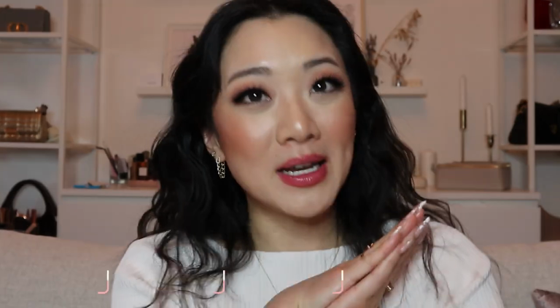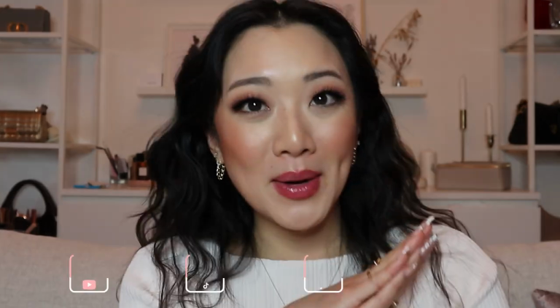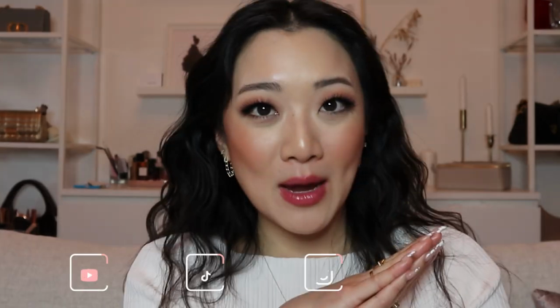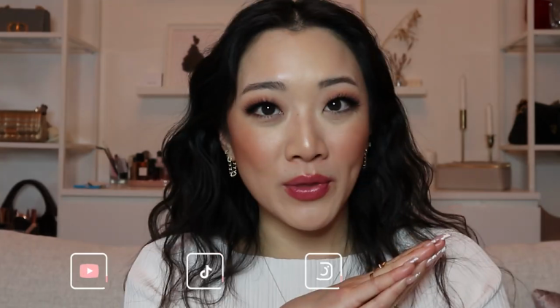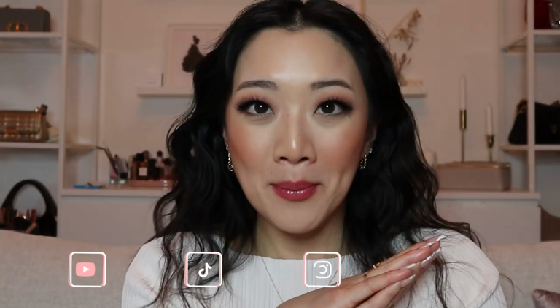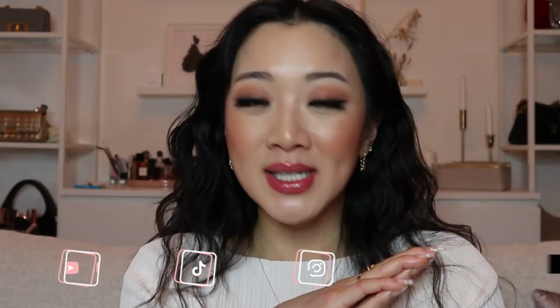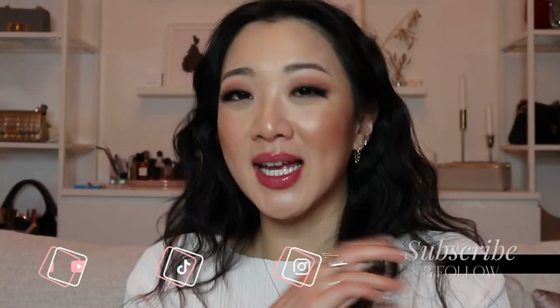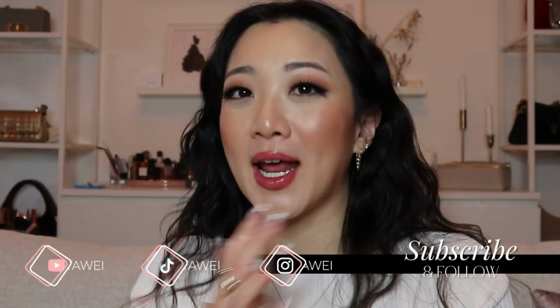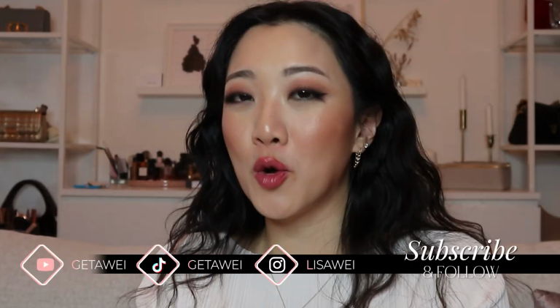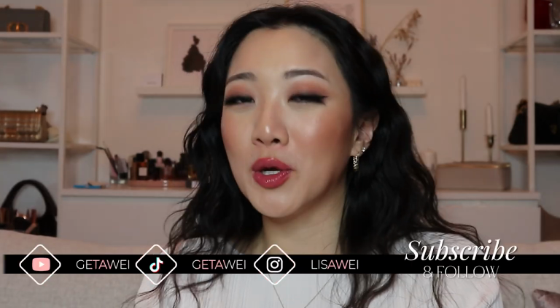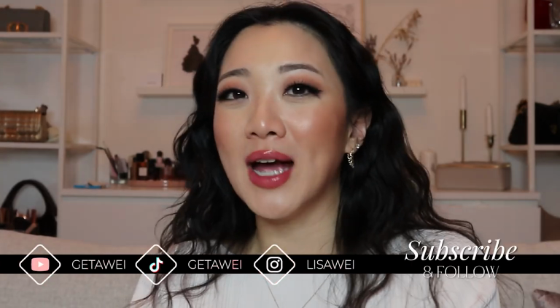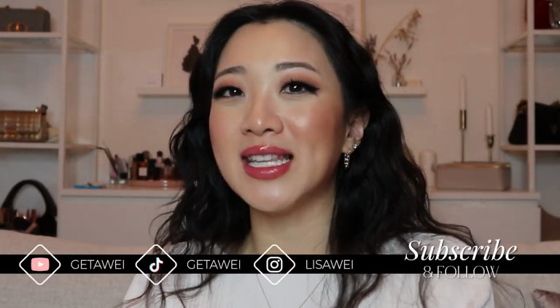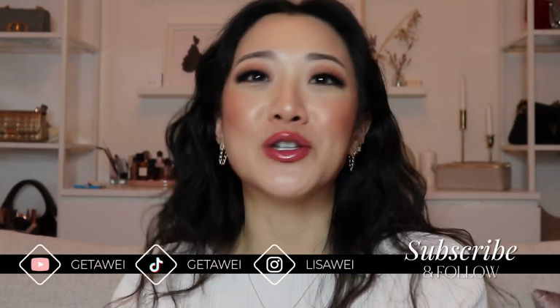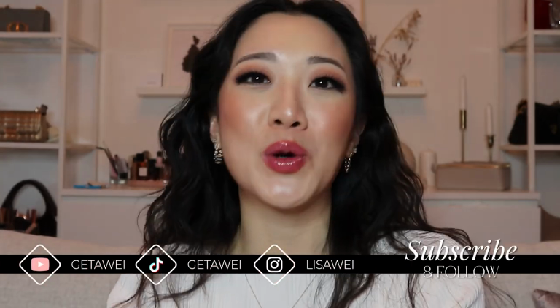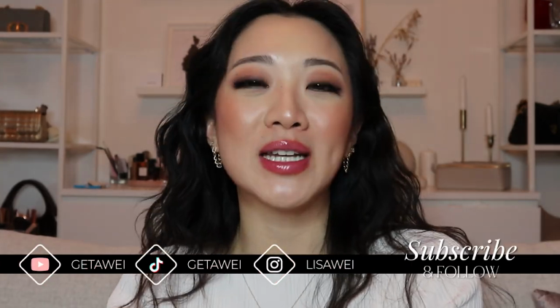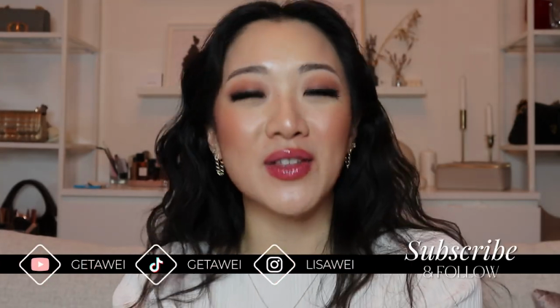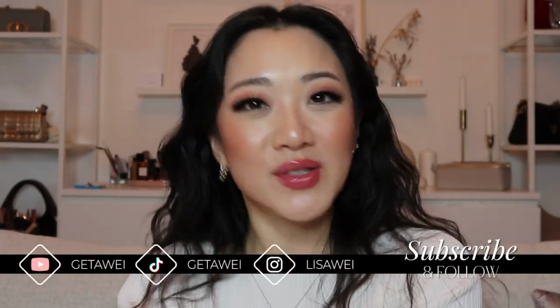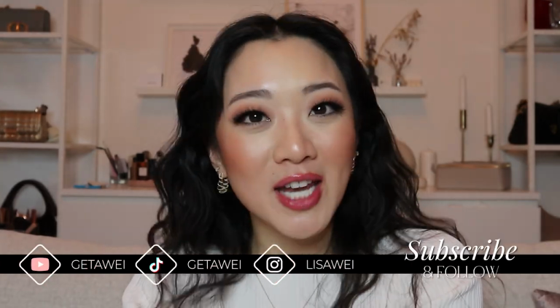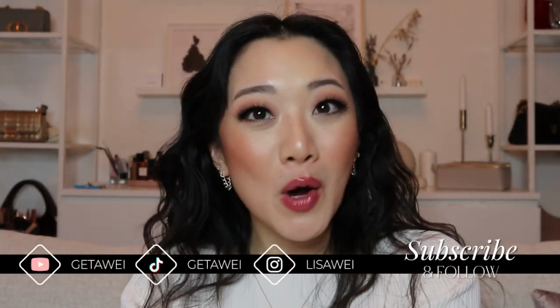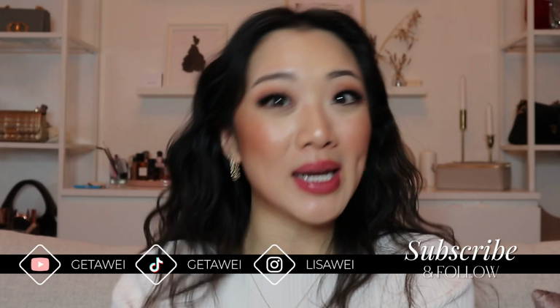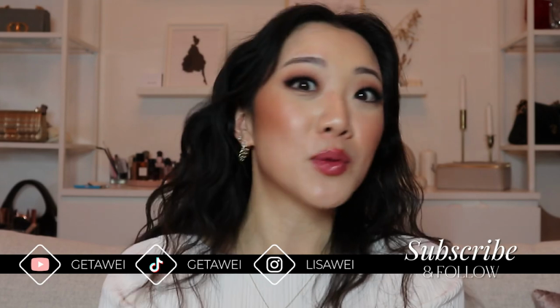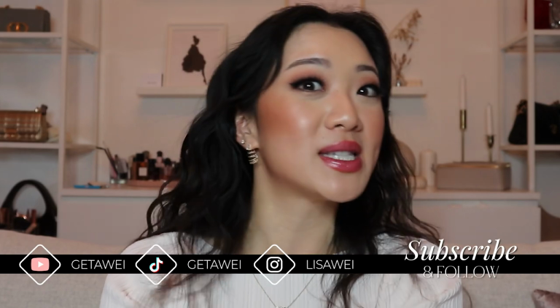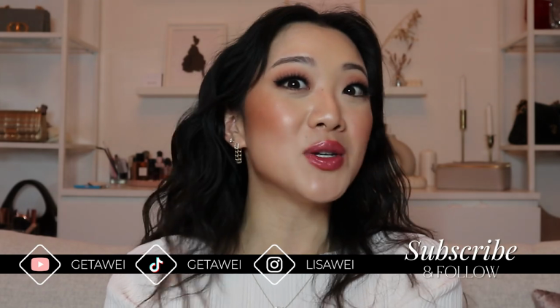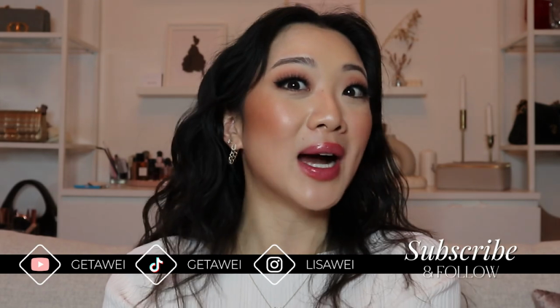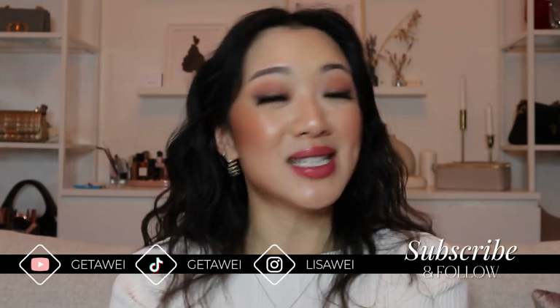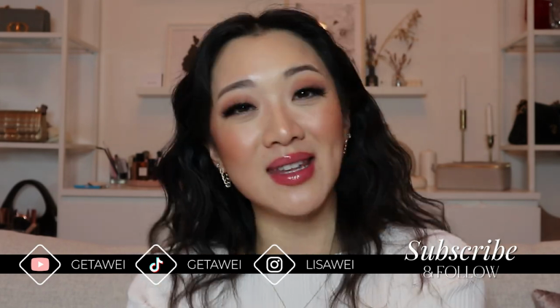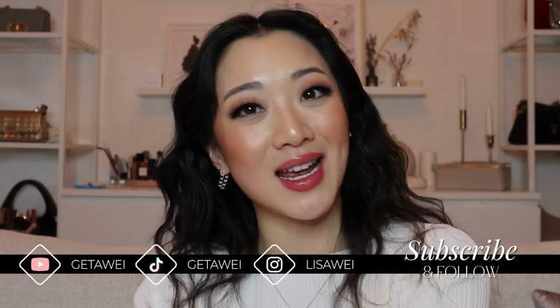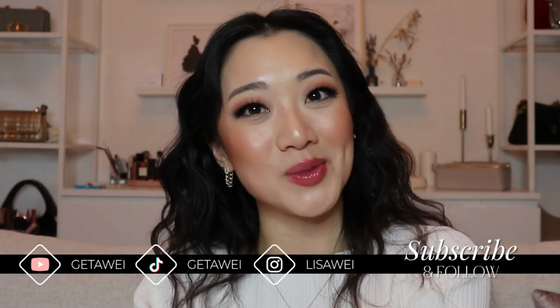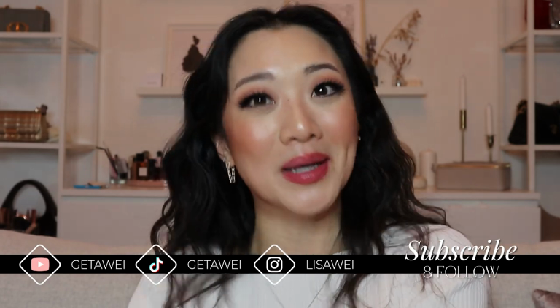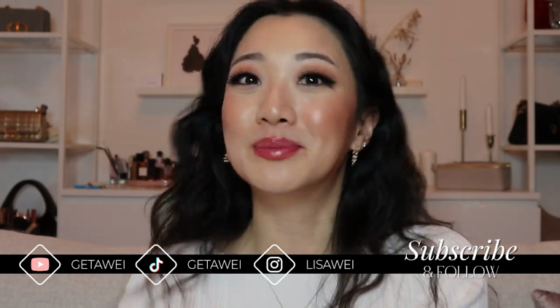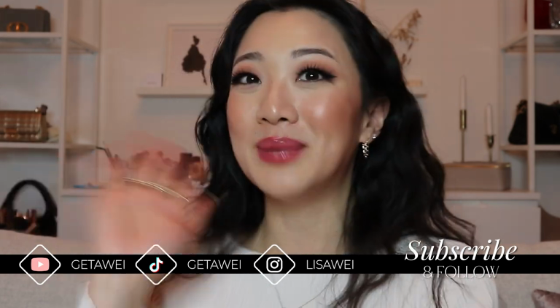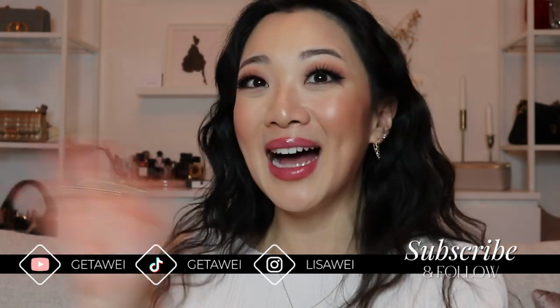But anyway, with that being said, I hope you guys enjoyed this video and I will see you guys in the next one. Bye.